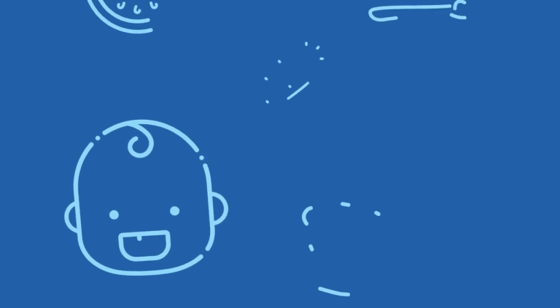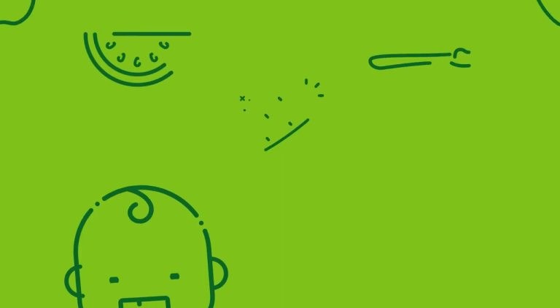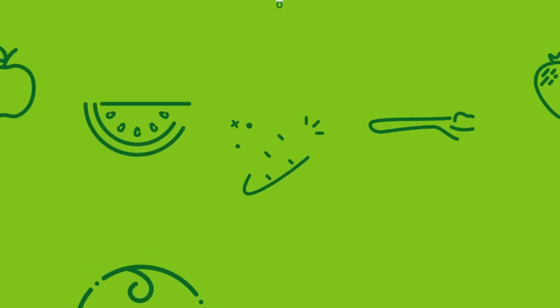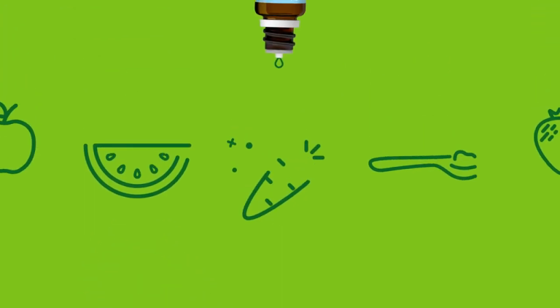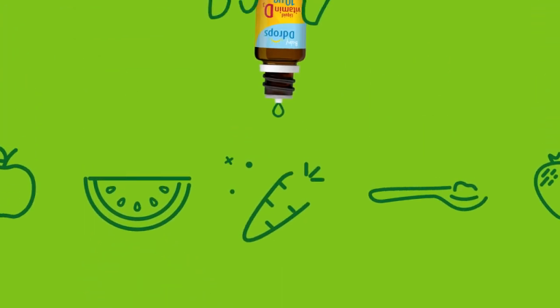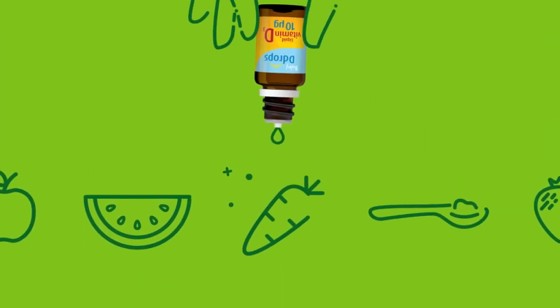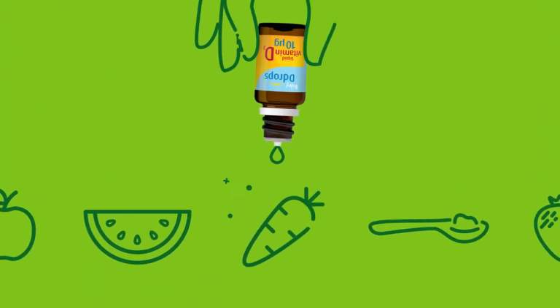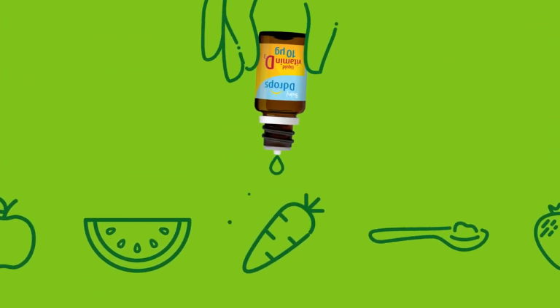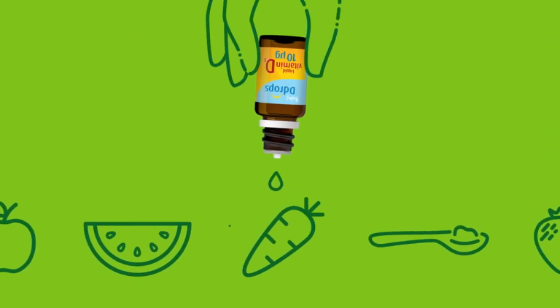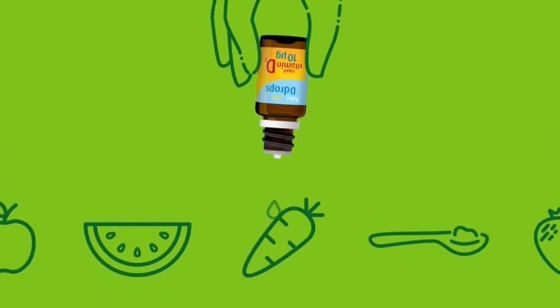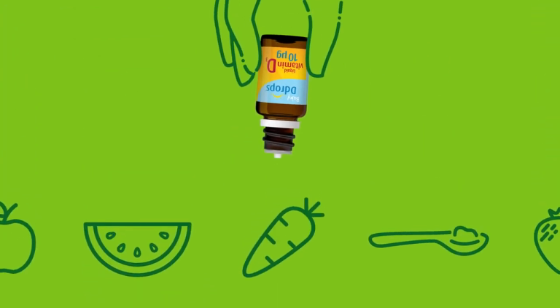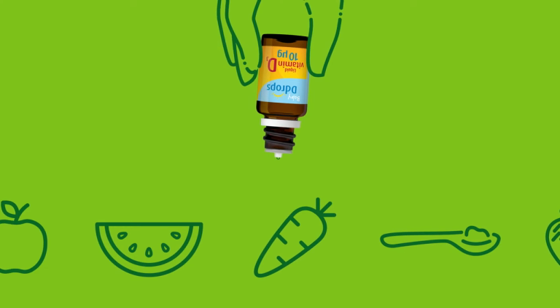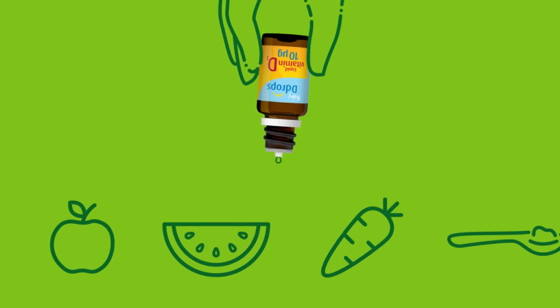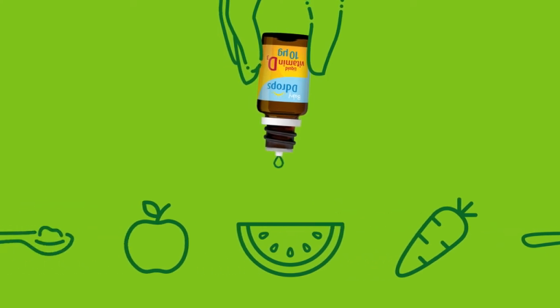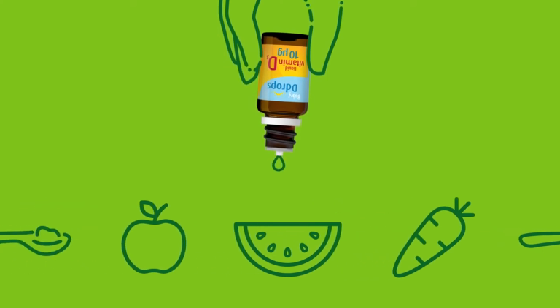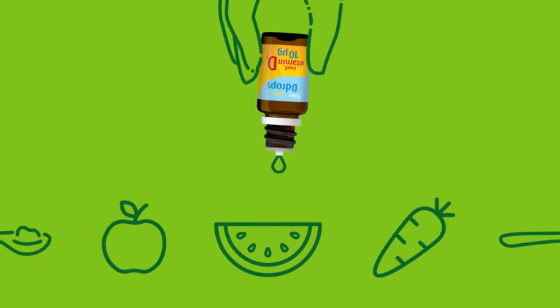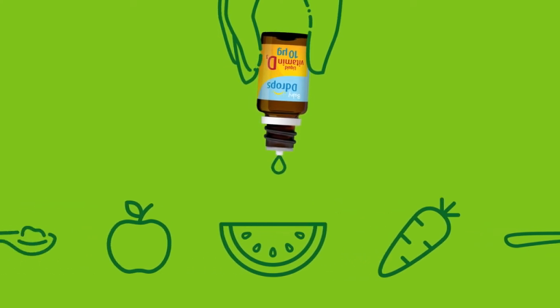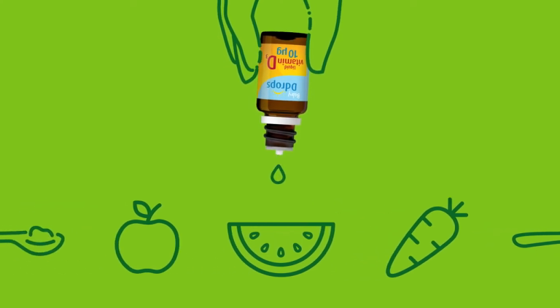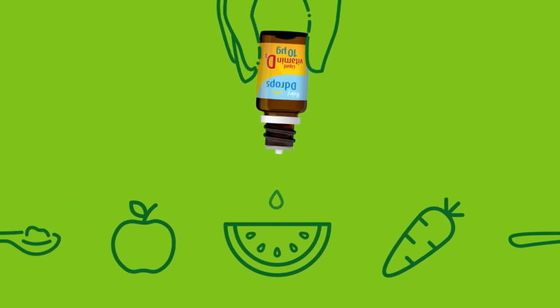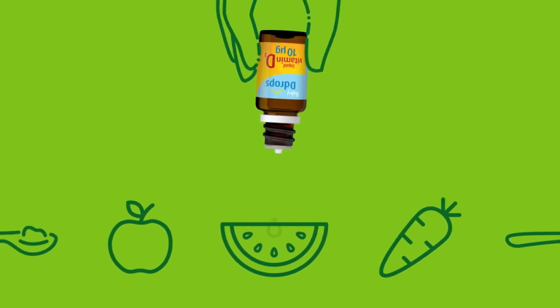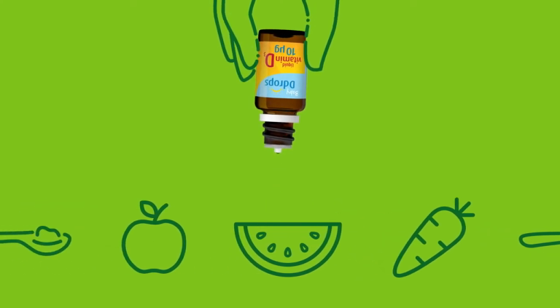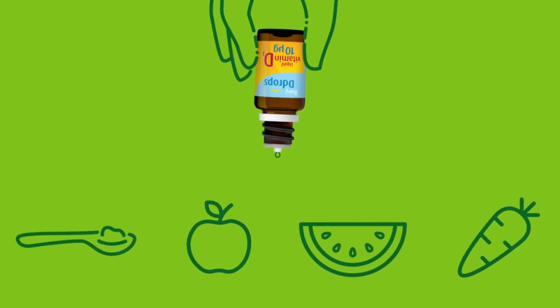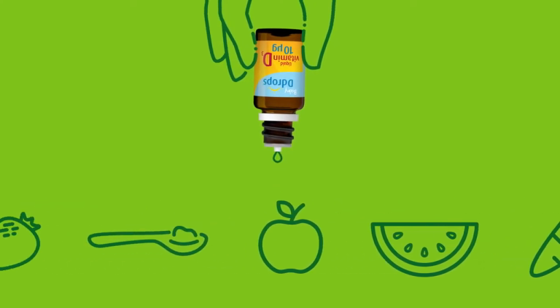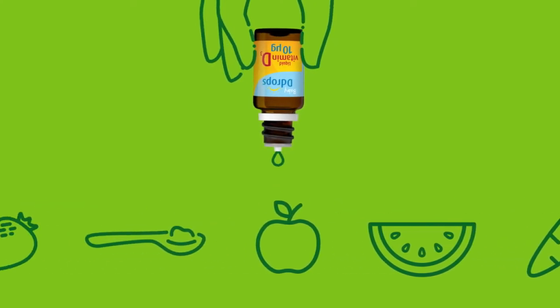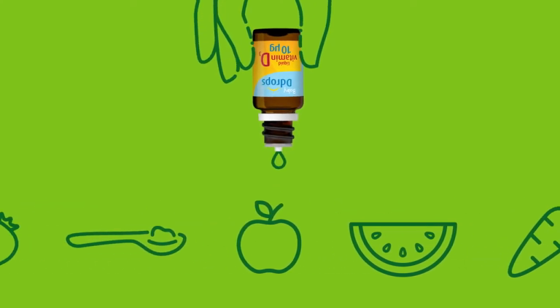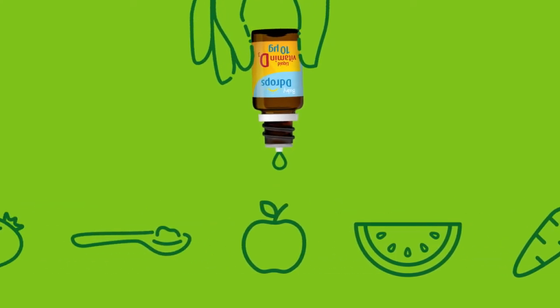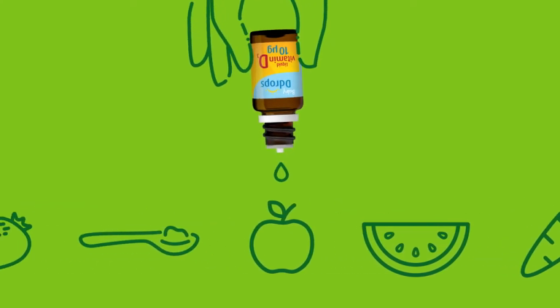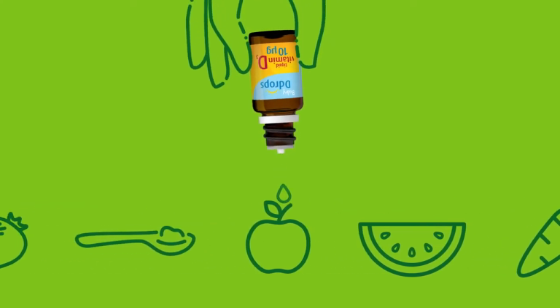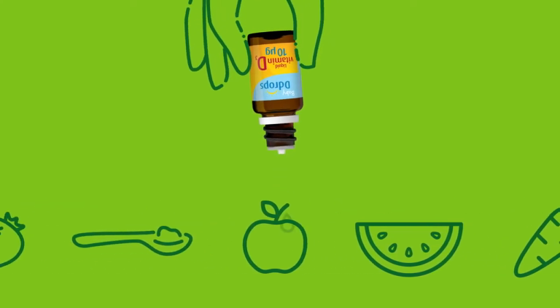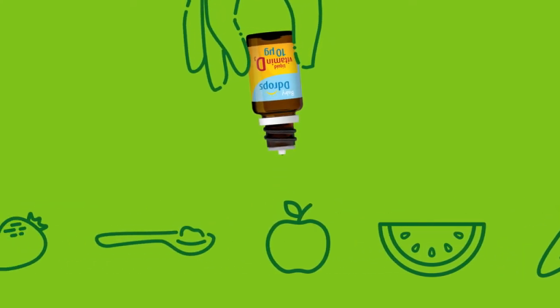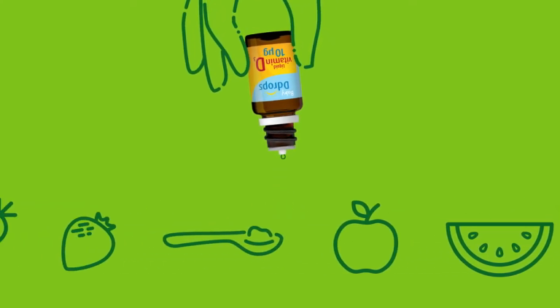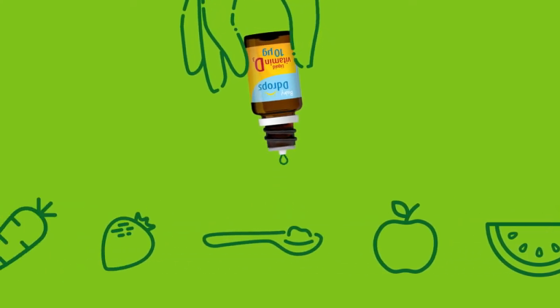There's no taste. Once your baby starts eating solids, the drop can be placed into any food or drink.